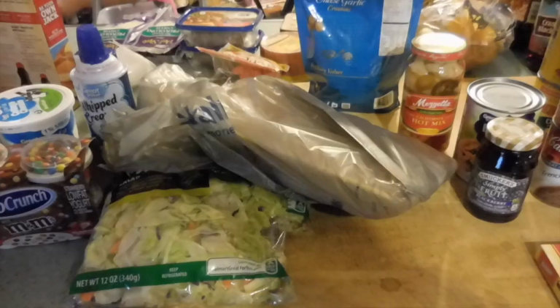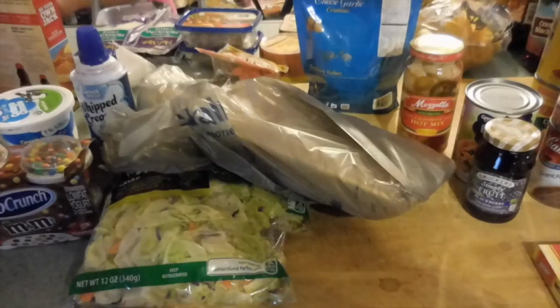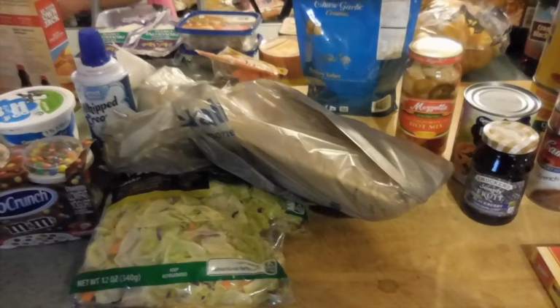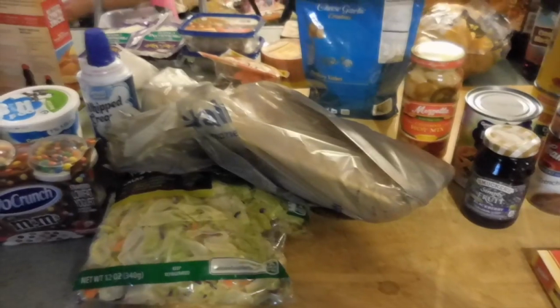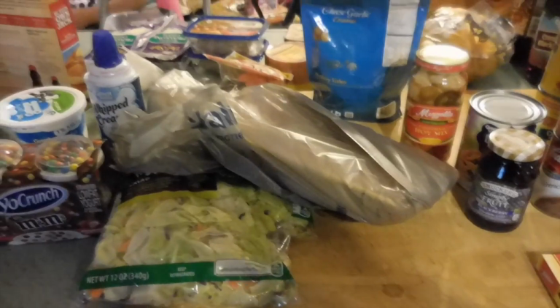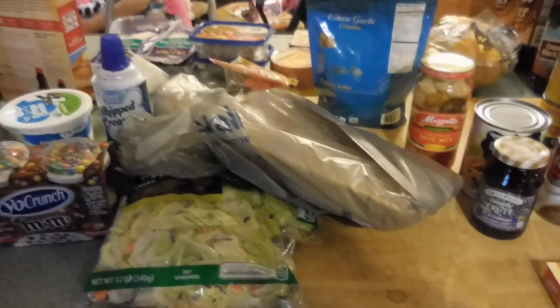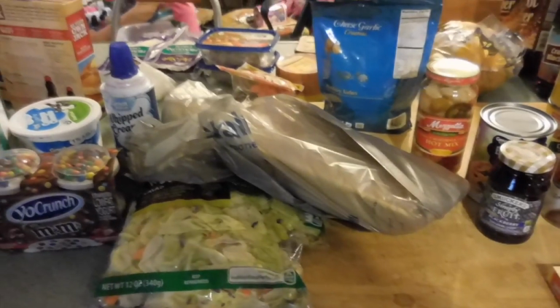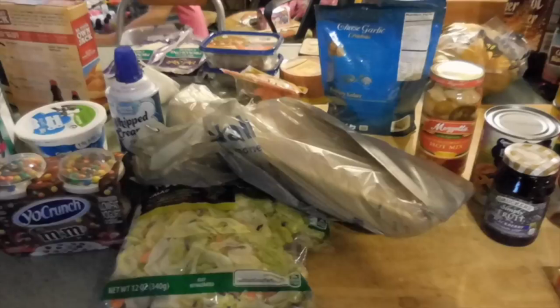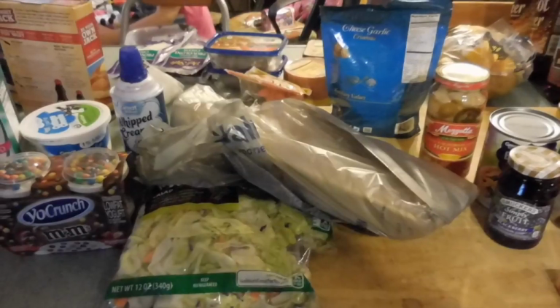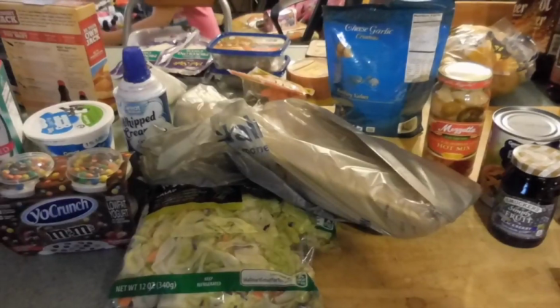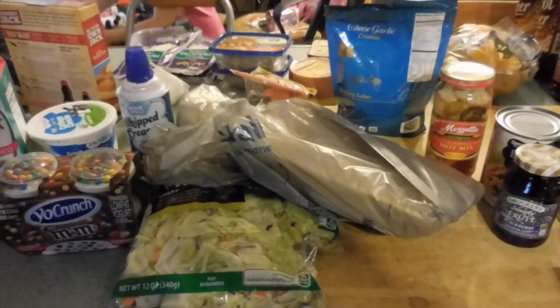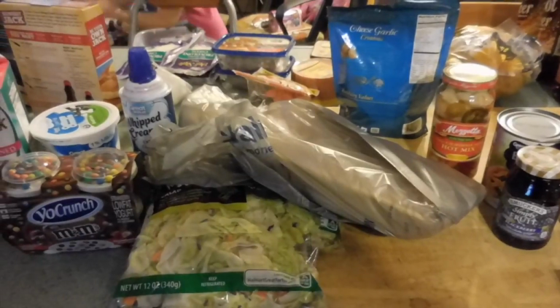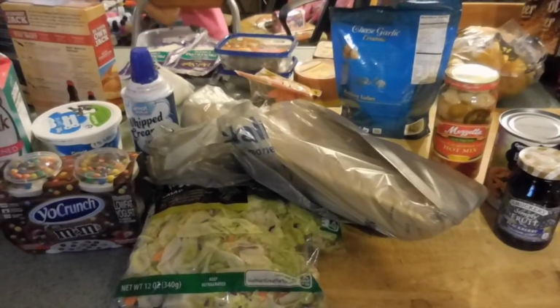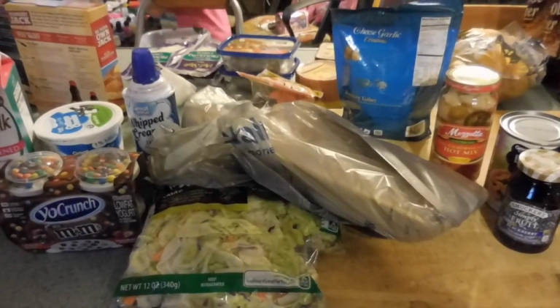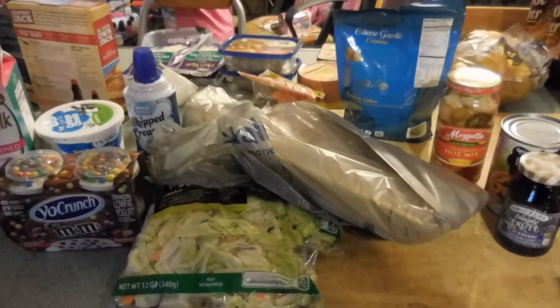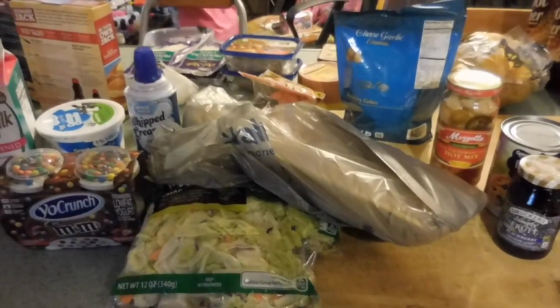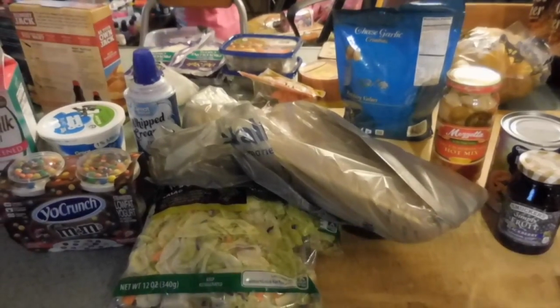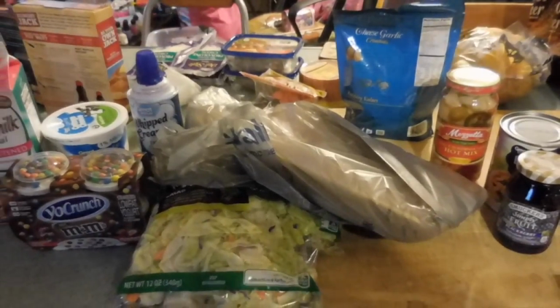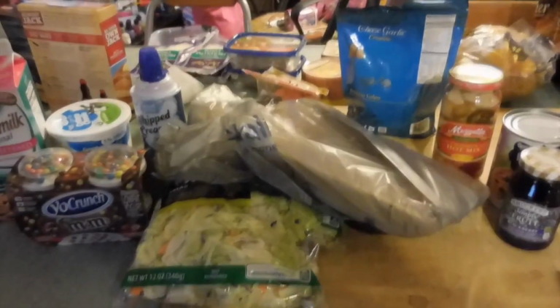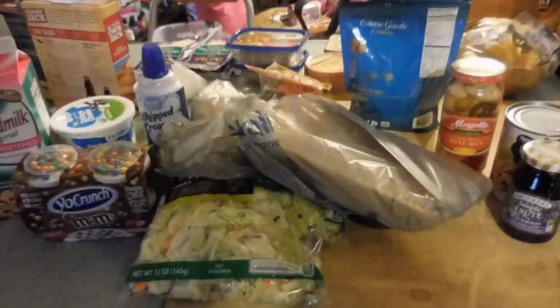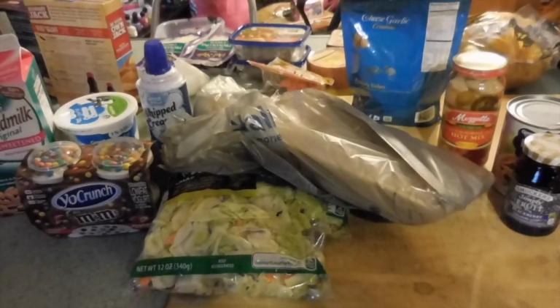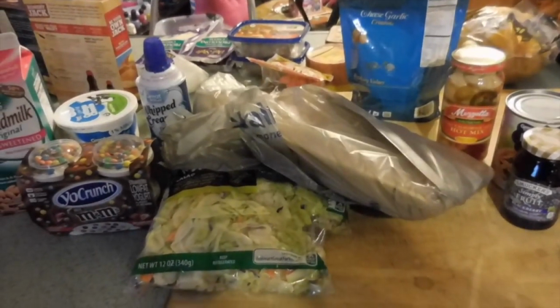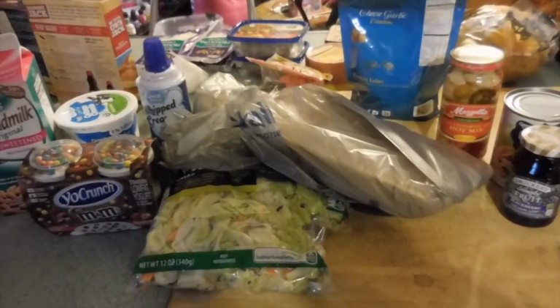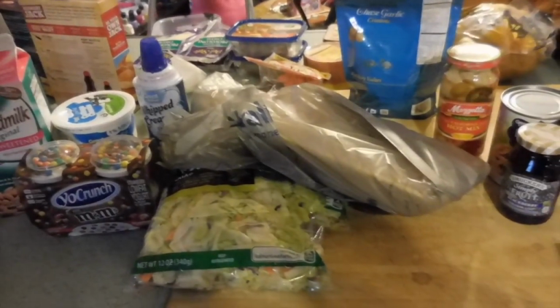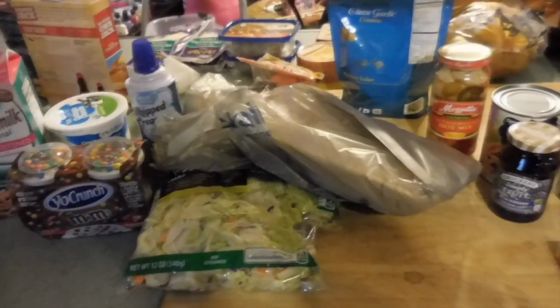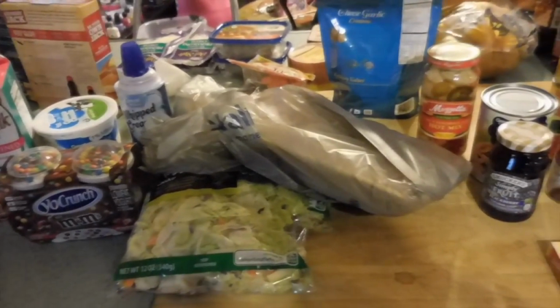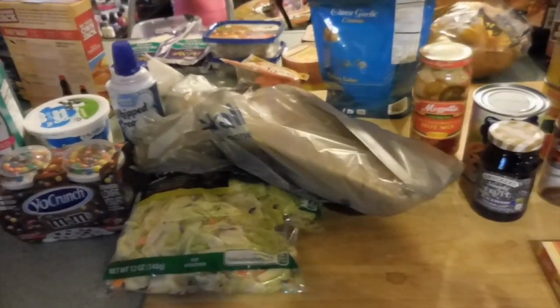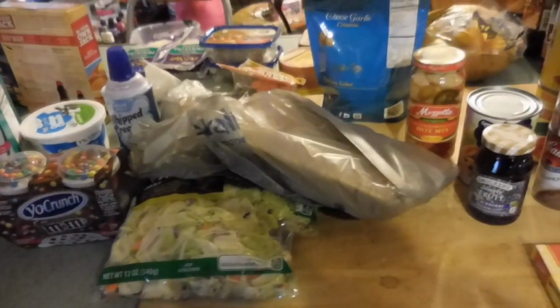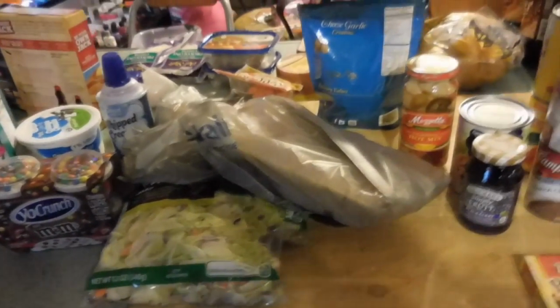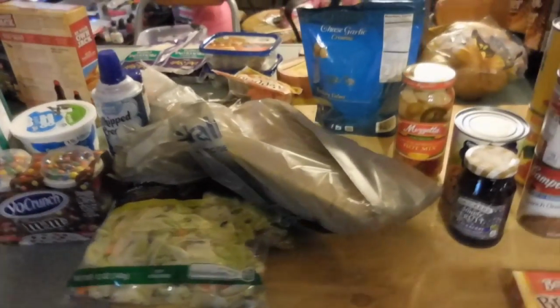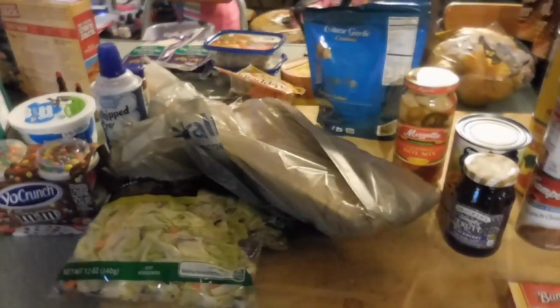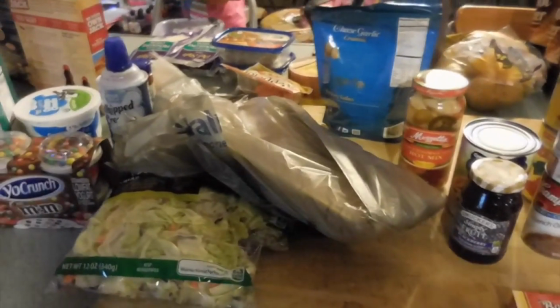Hello, welcome to a mug full of wine and our weekly grocery haul.